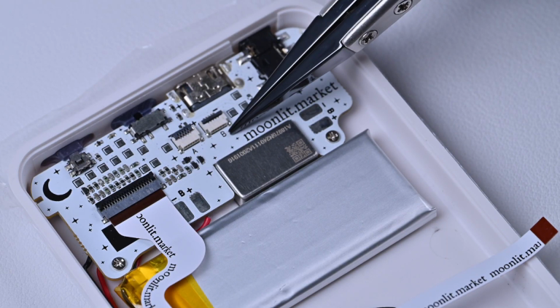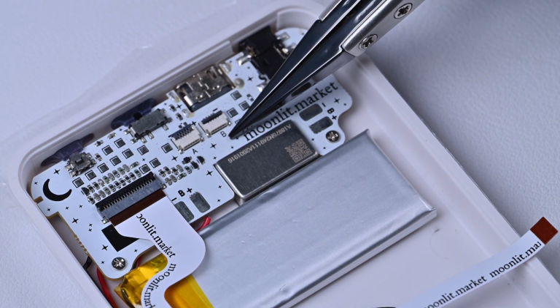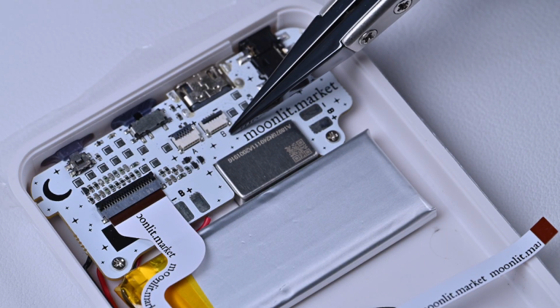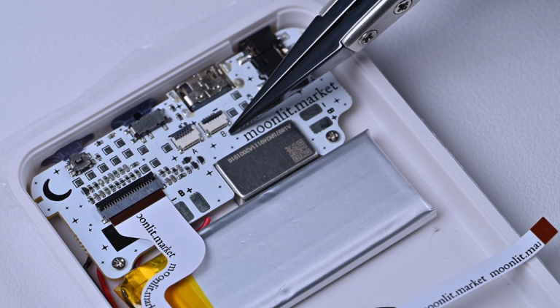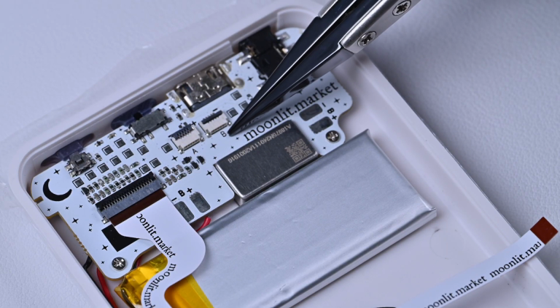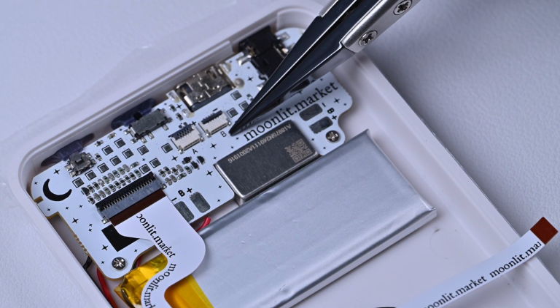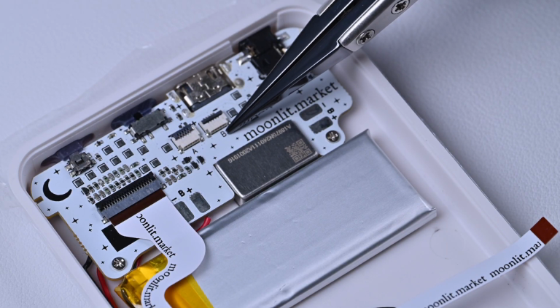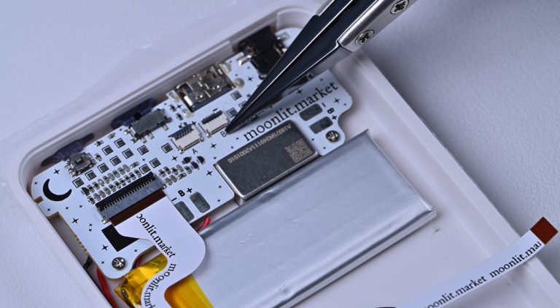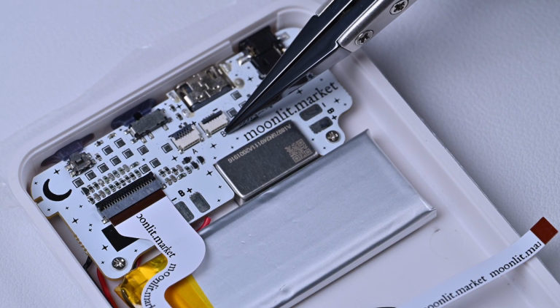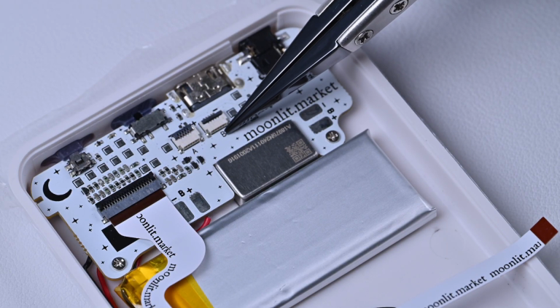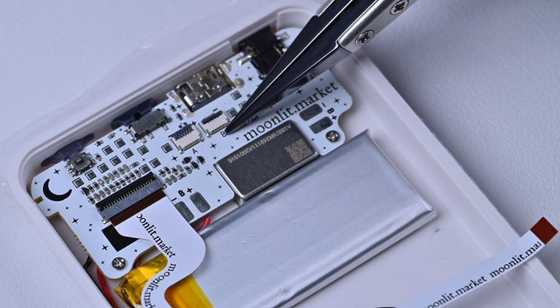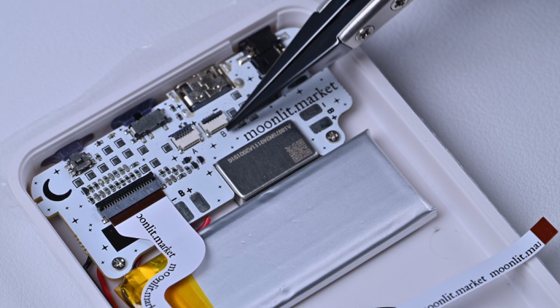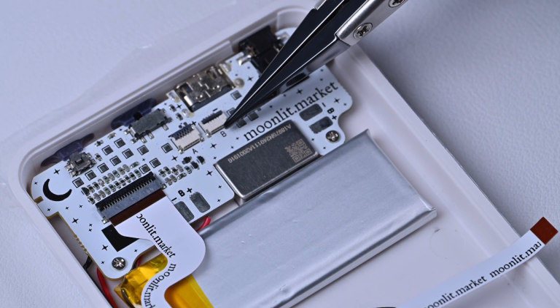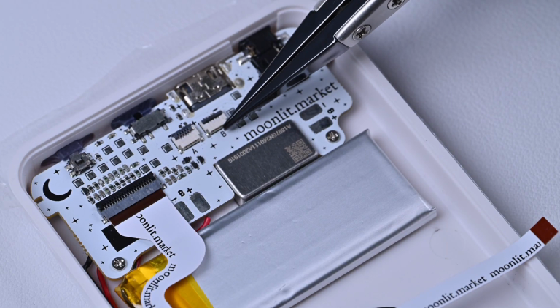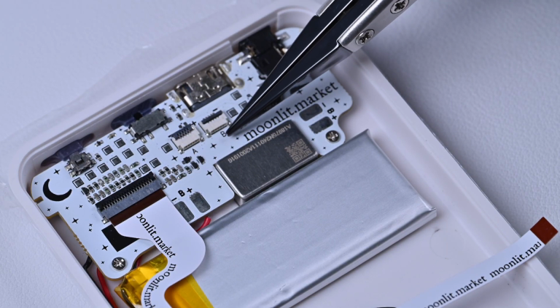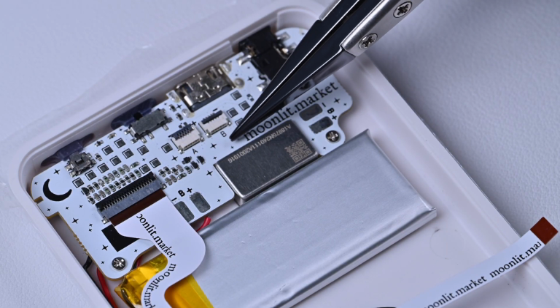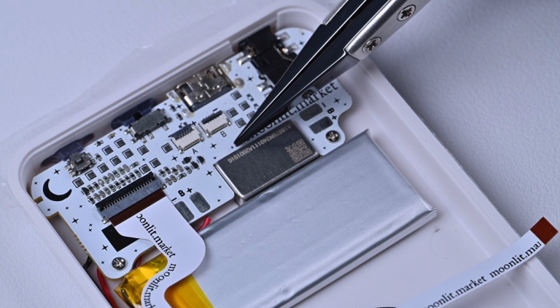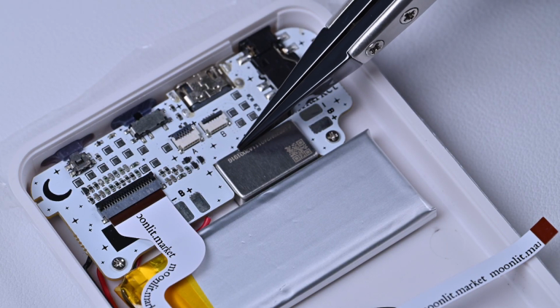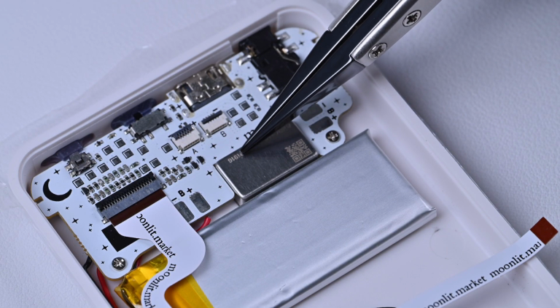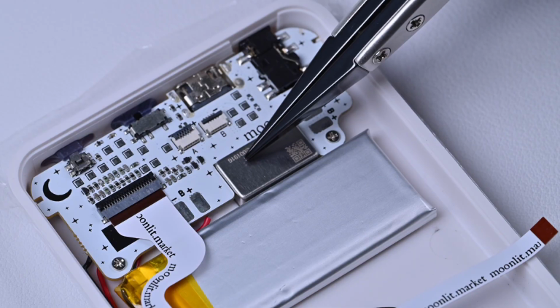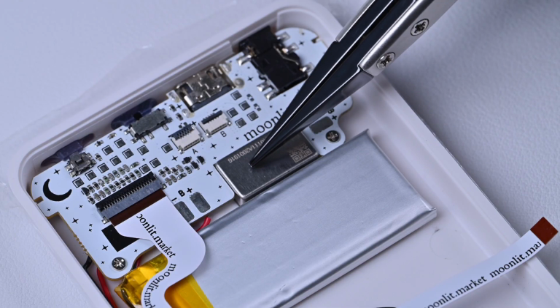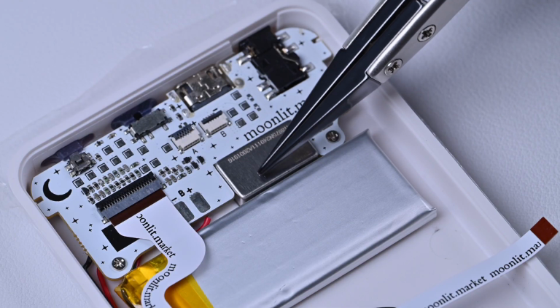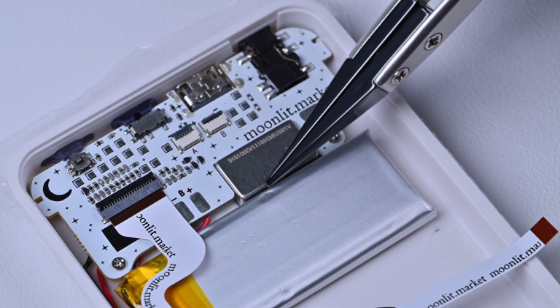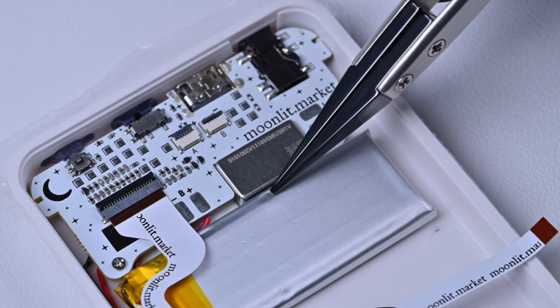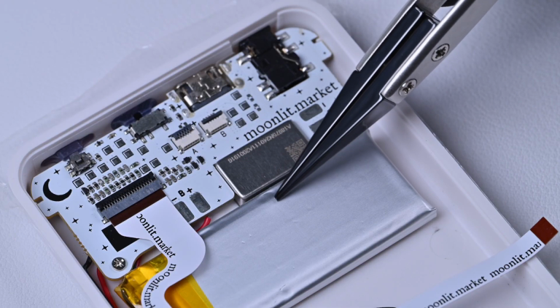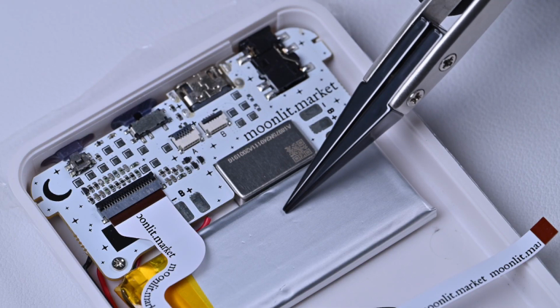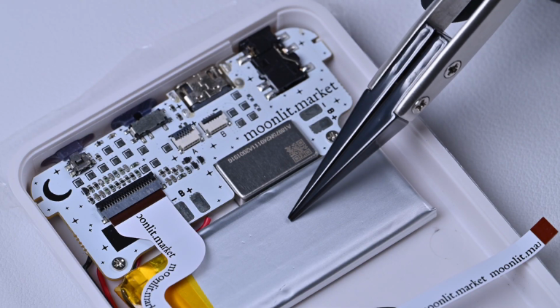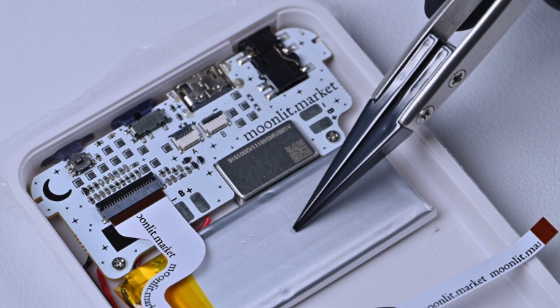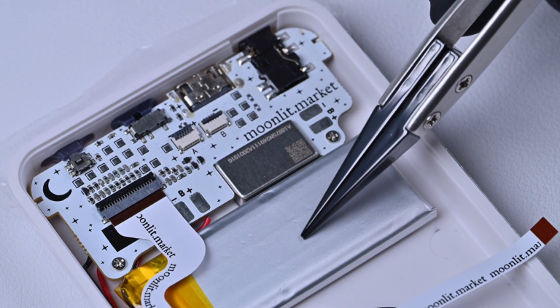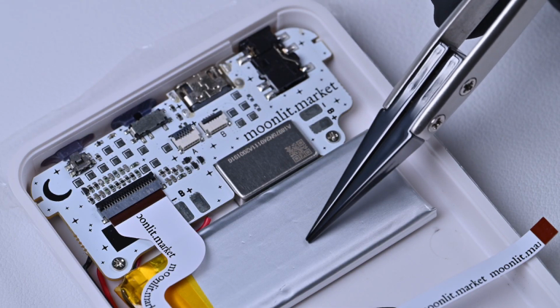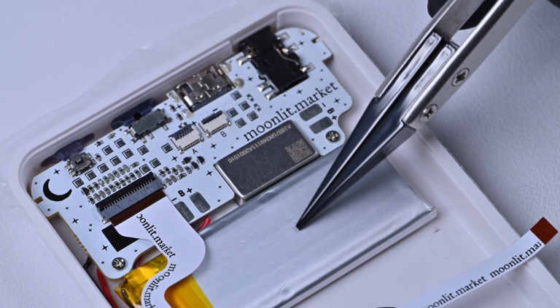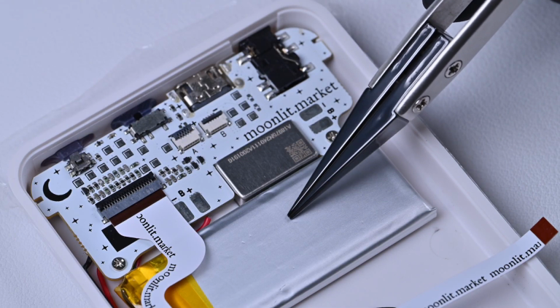Step 2: Apply the double-sided tape to the battery. Place it right under the B port.